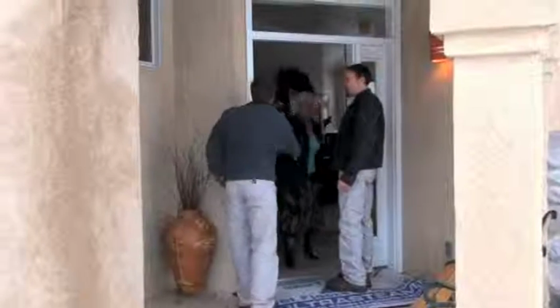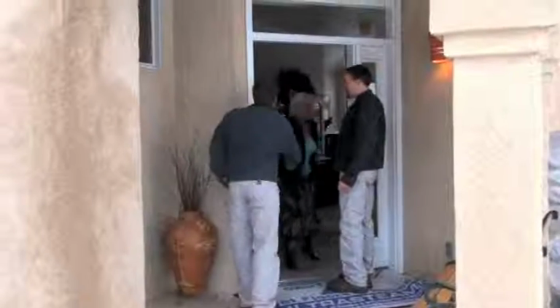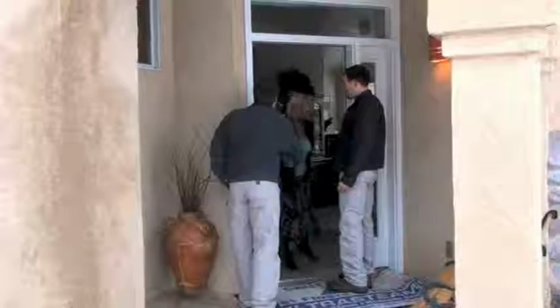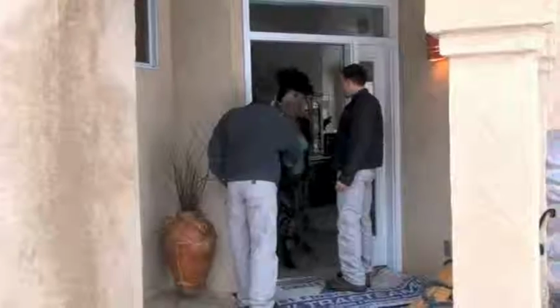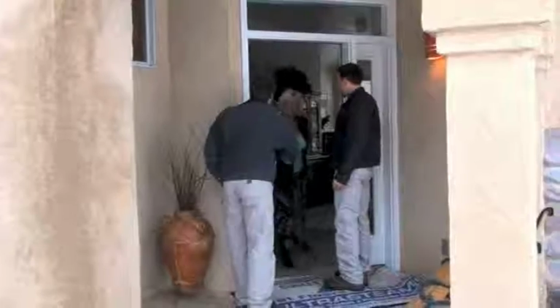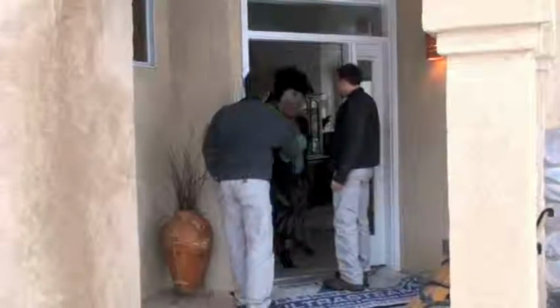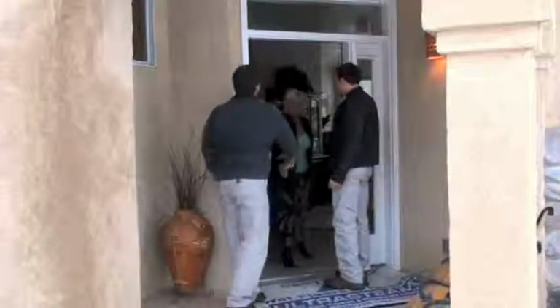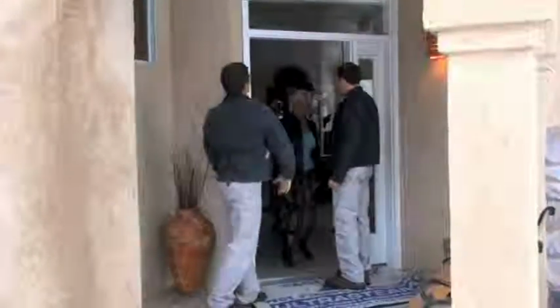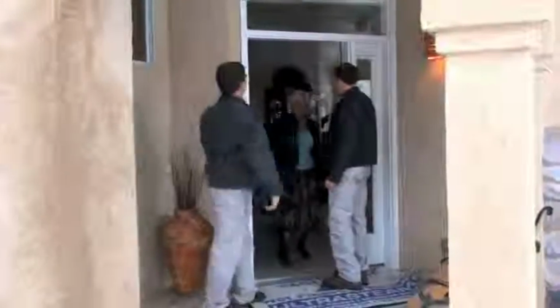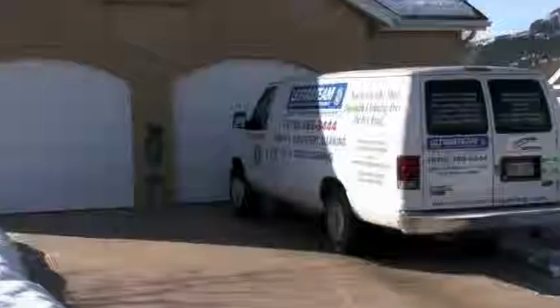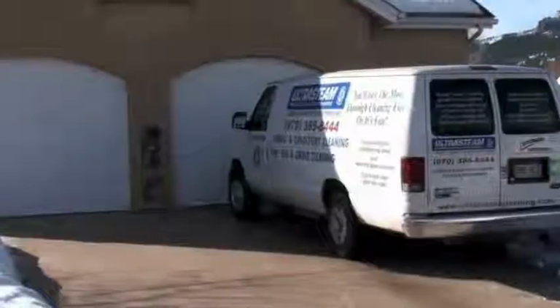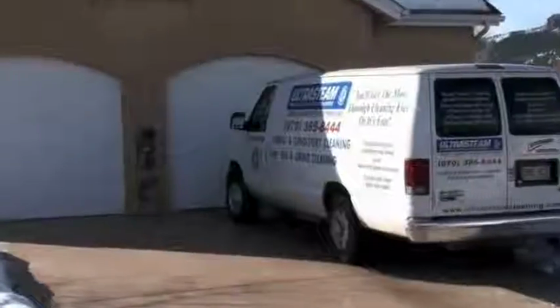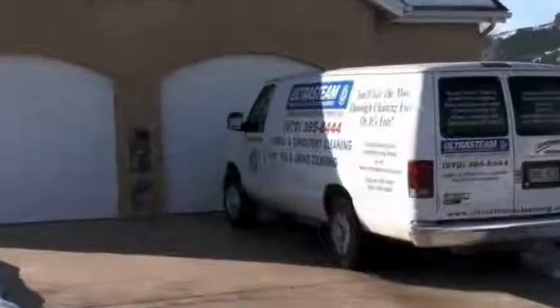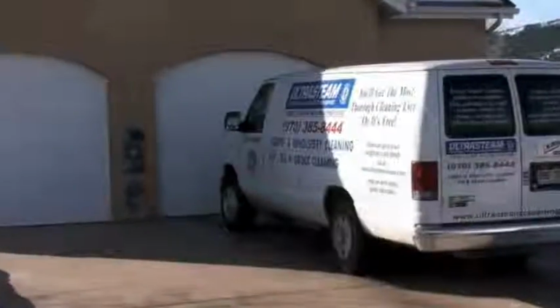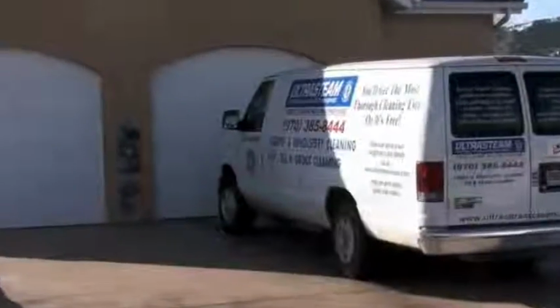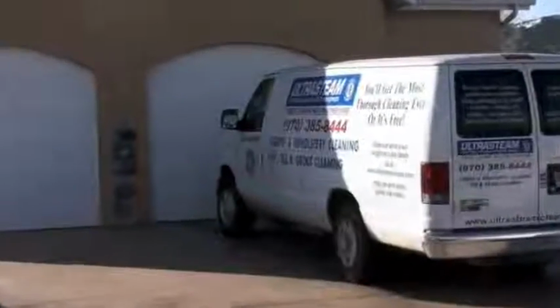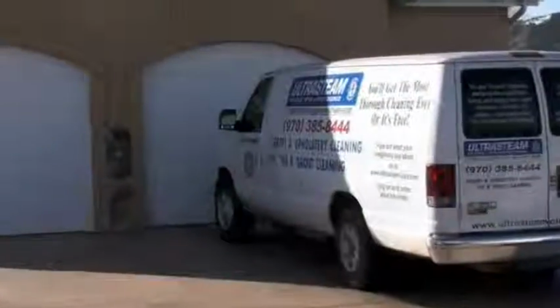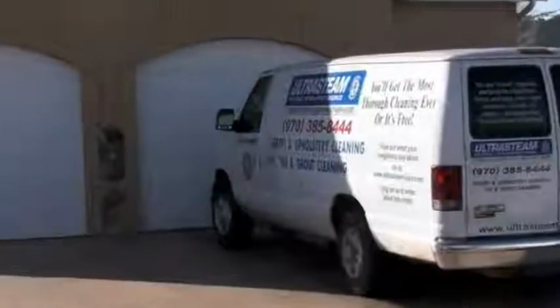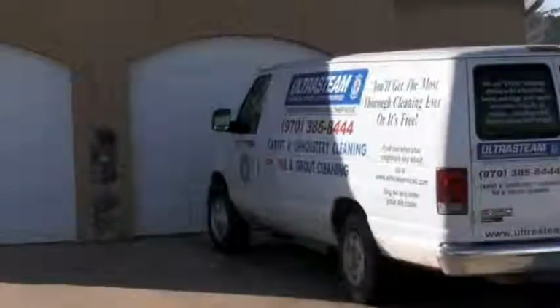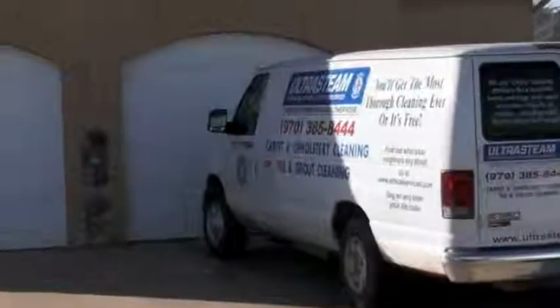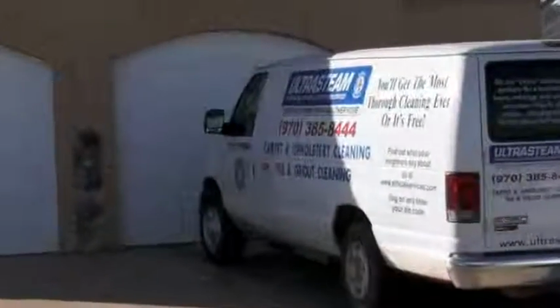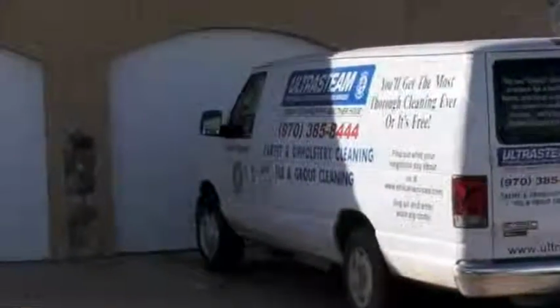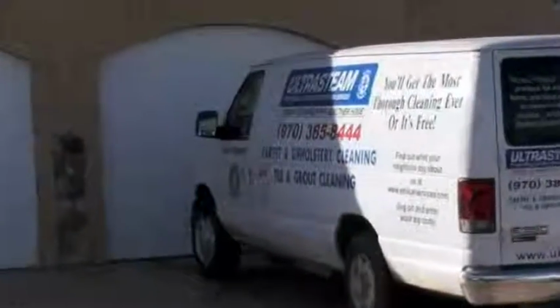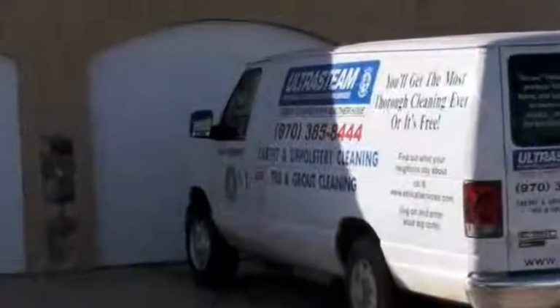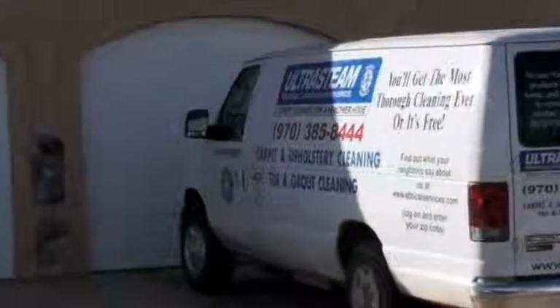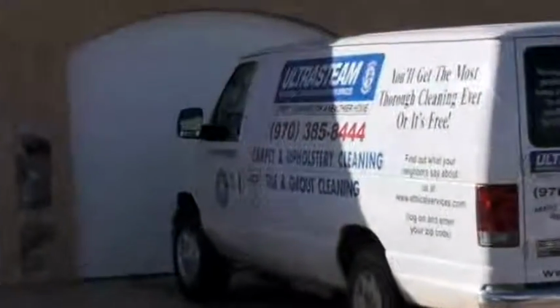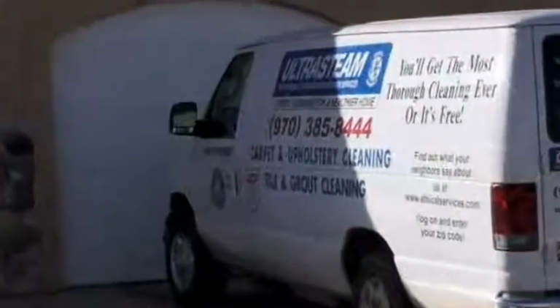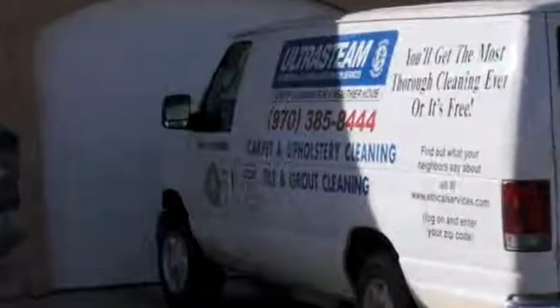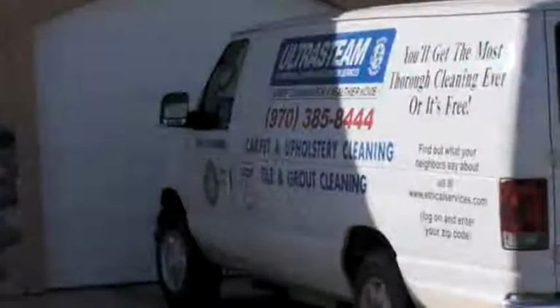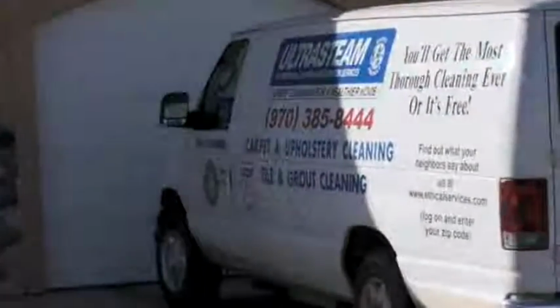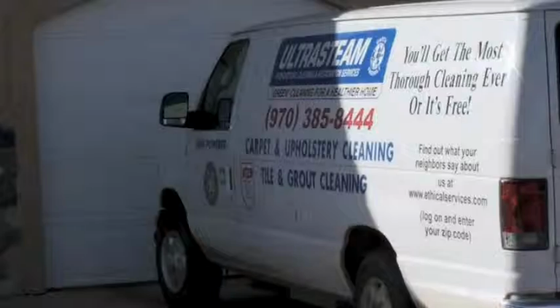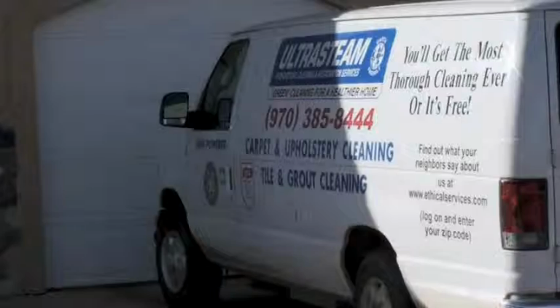Call UltraSteam Professional Cleaning for like-new stone, tile, and grout at a fraction of the cost and without the hassle of replacement.